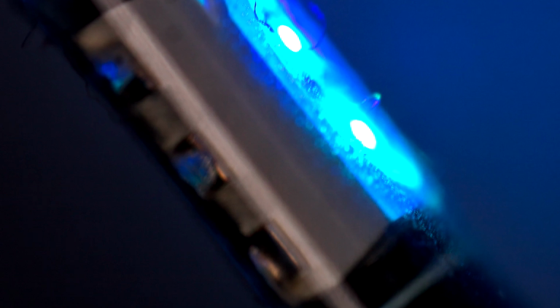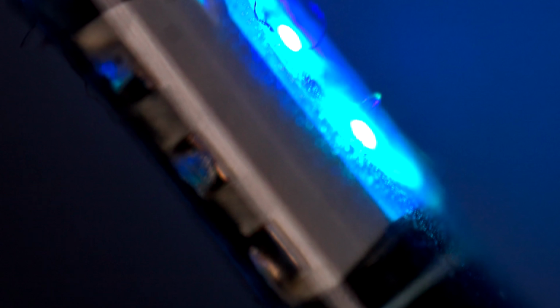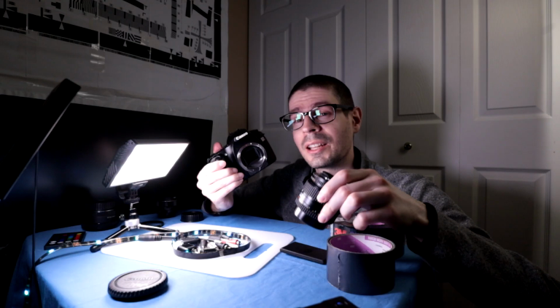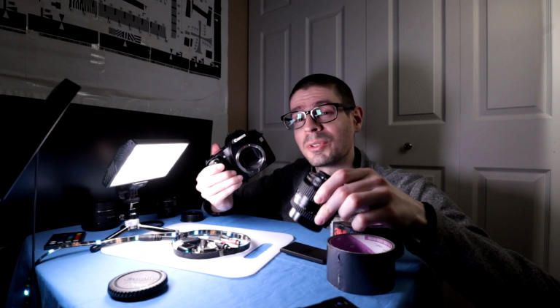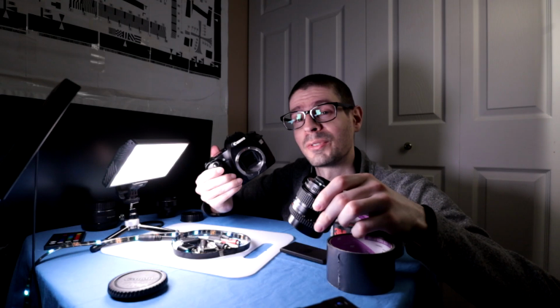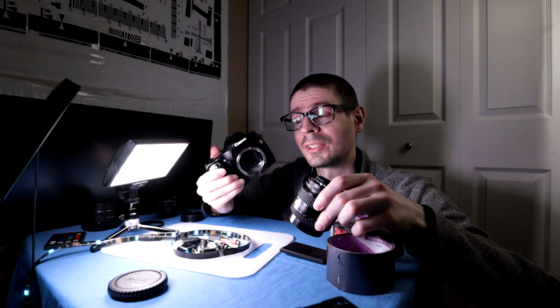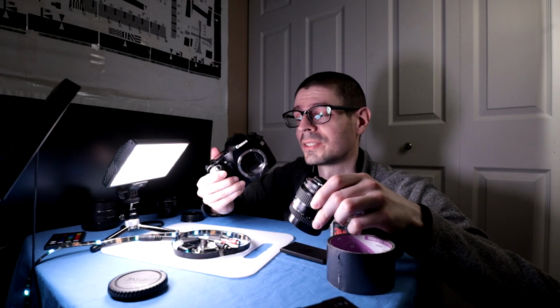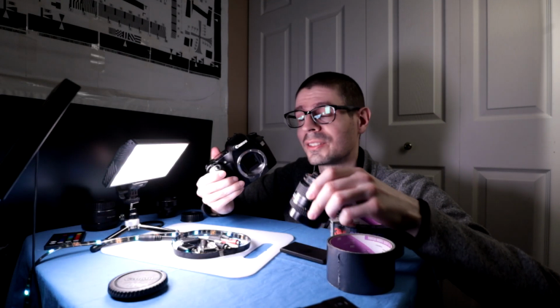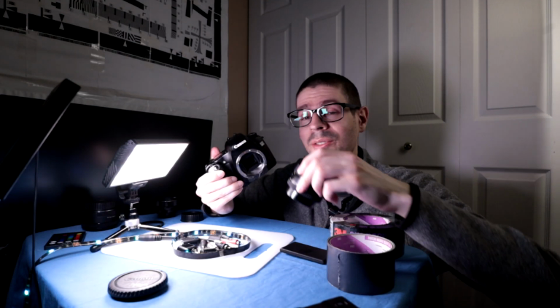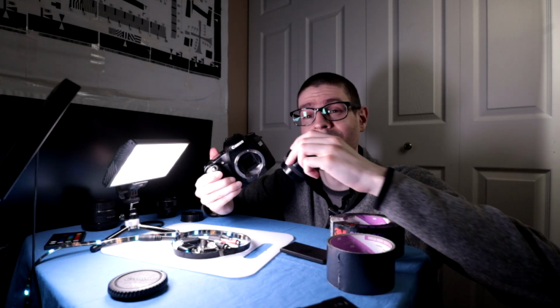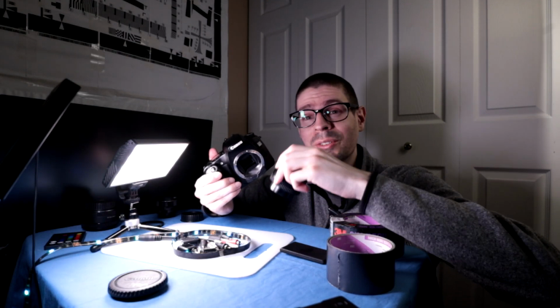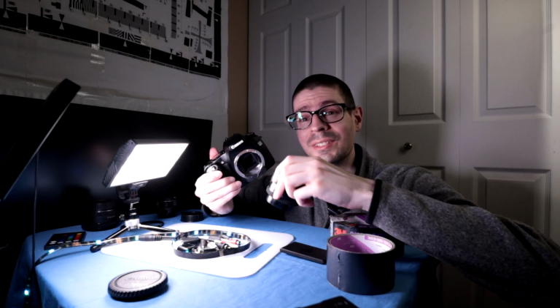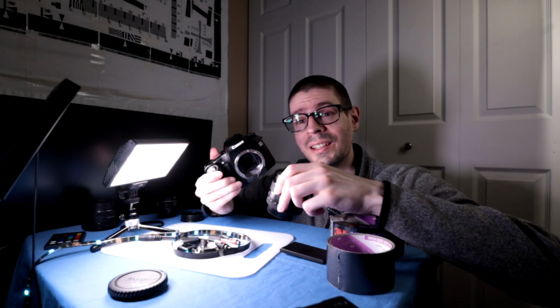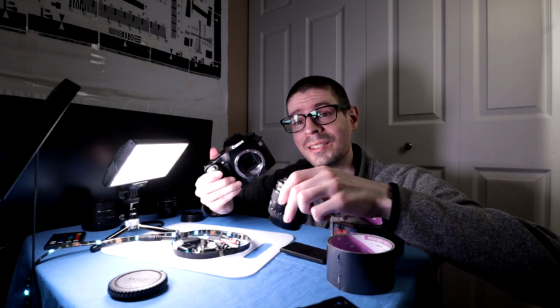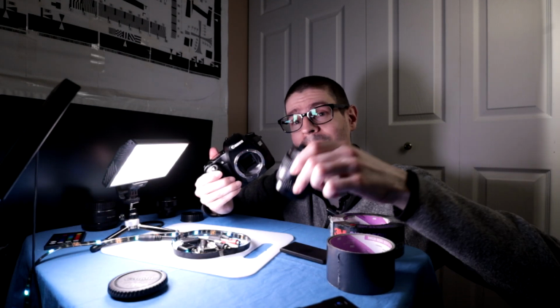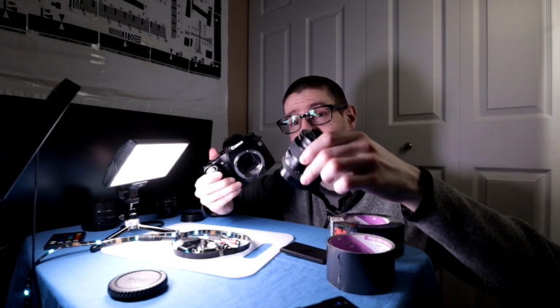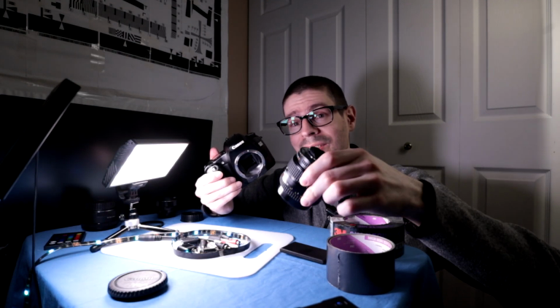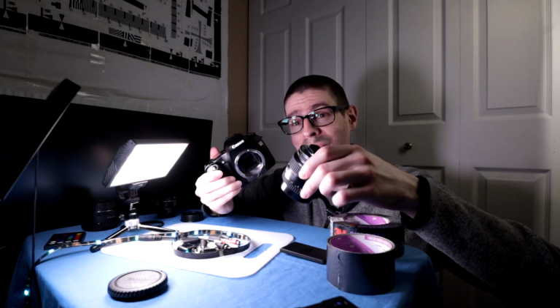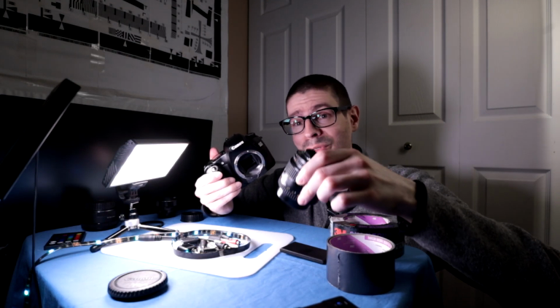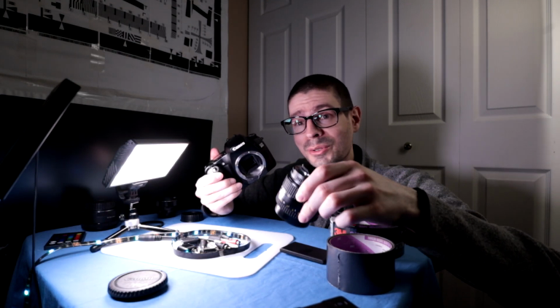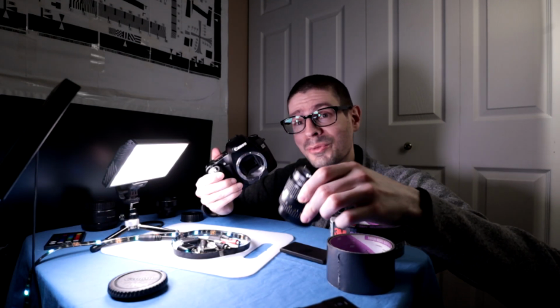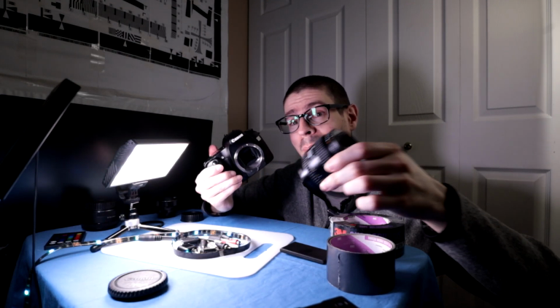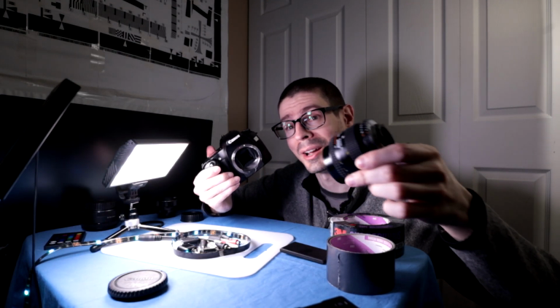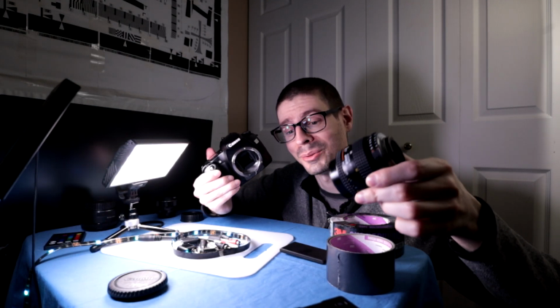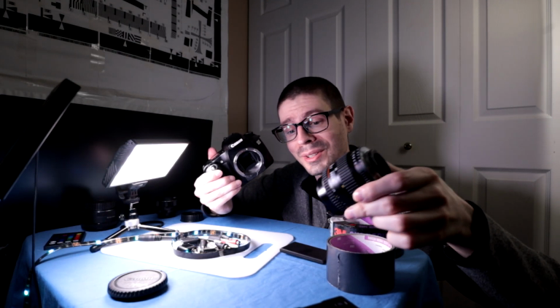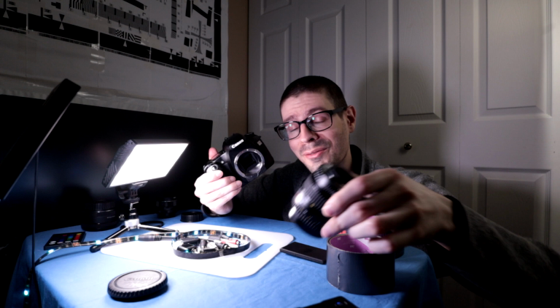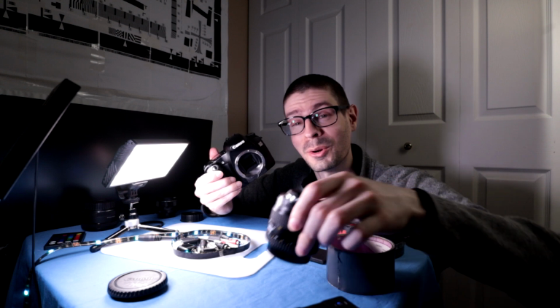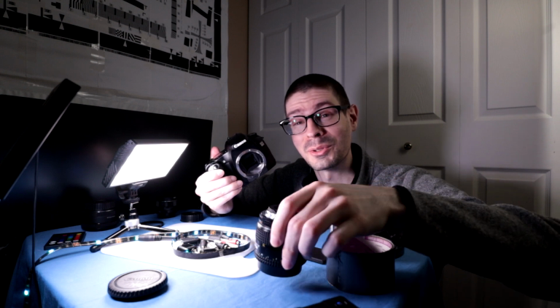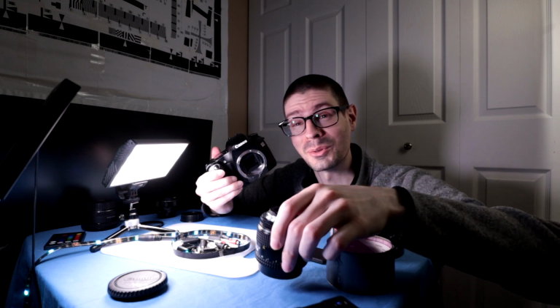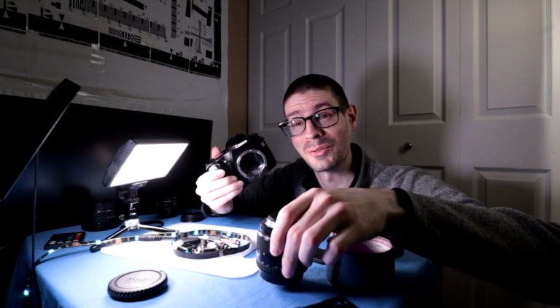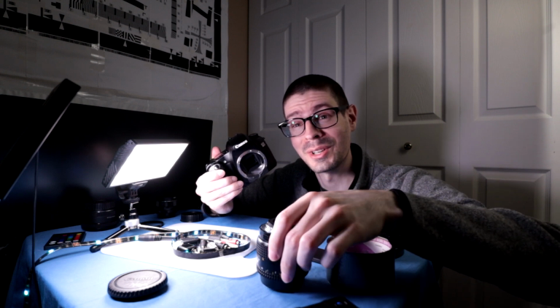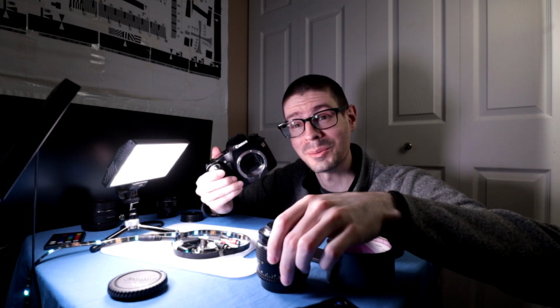That was a fun little test using the 30D and some lenses reversed for macro stuff. Hope you enjoyed the video. Thanks.